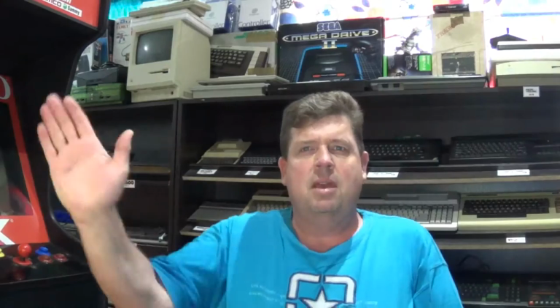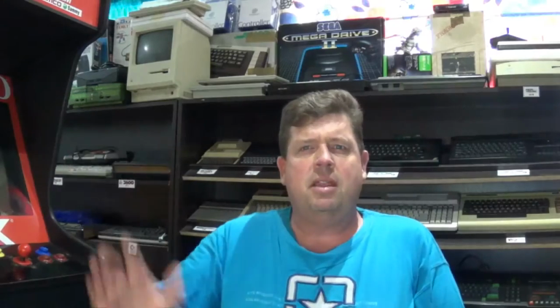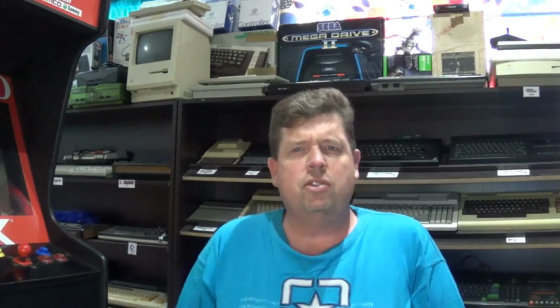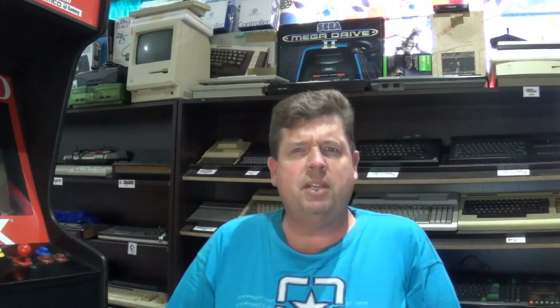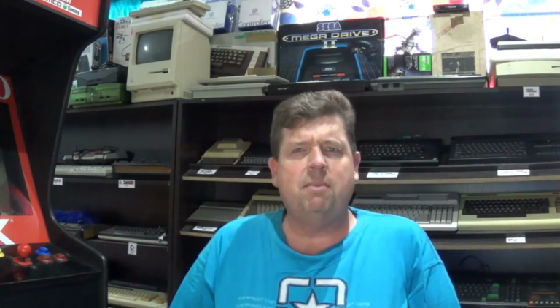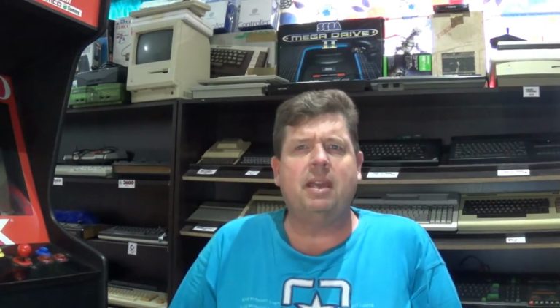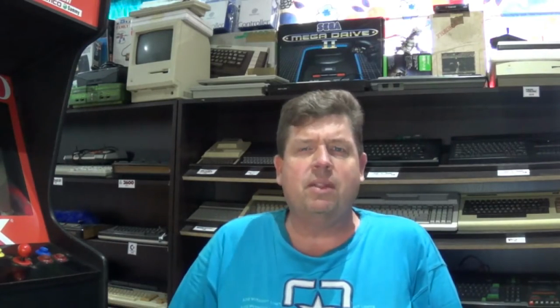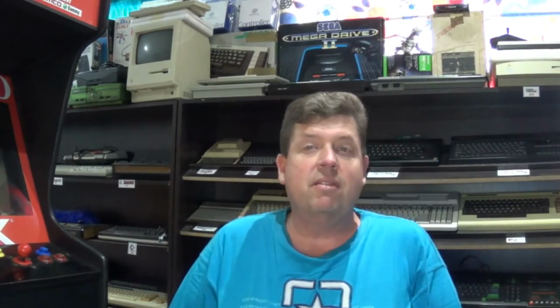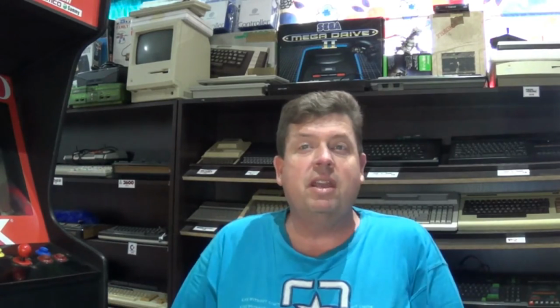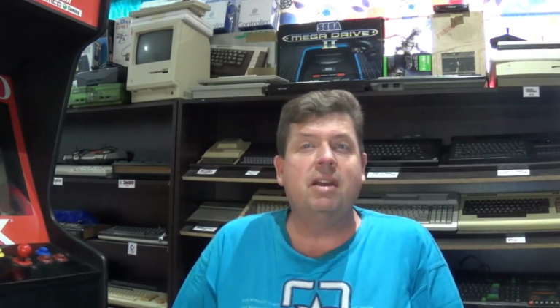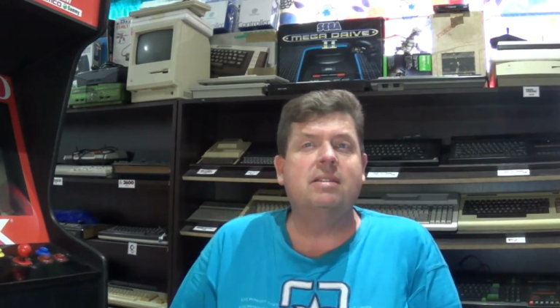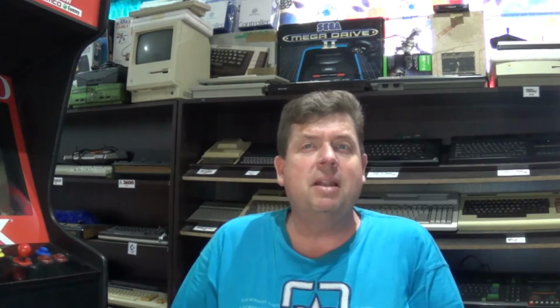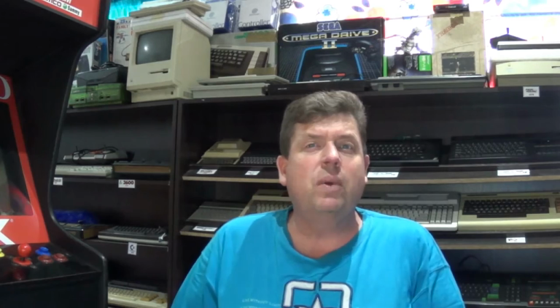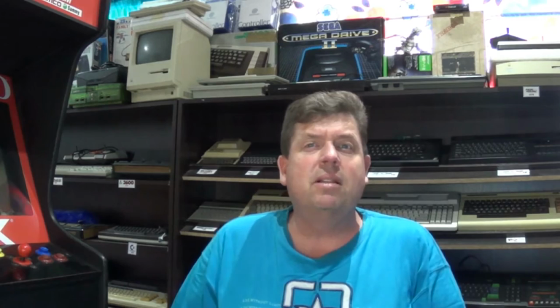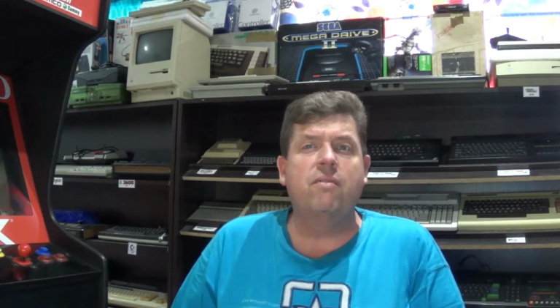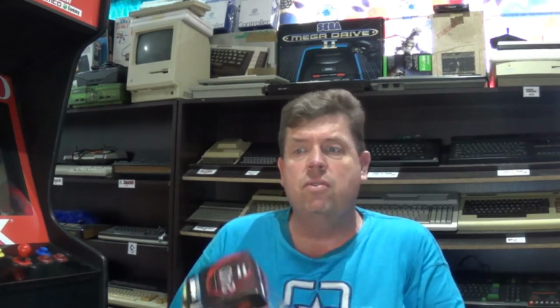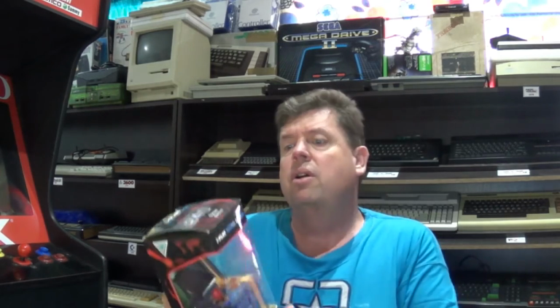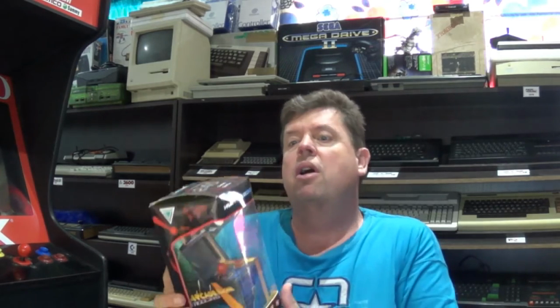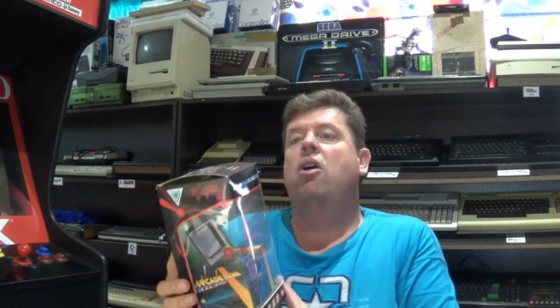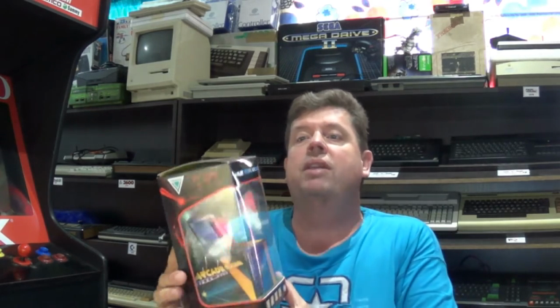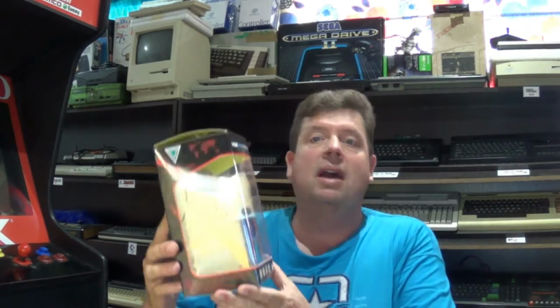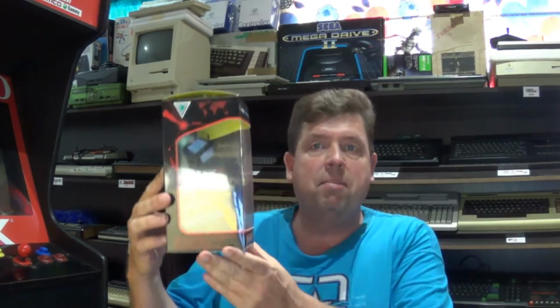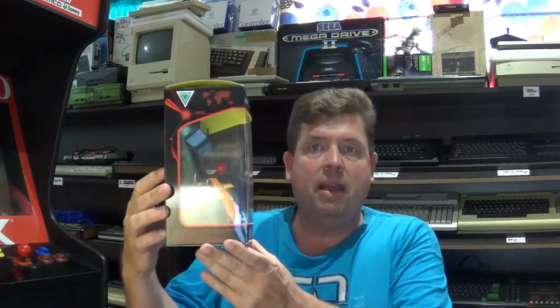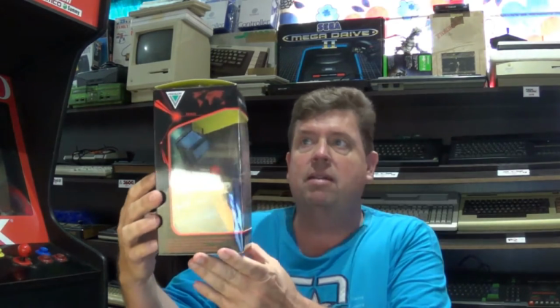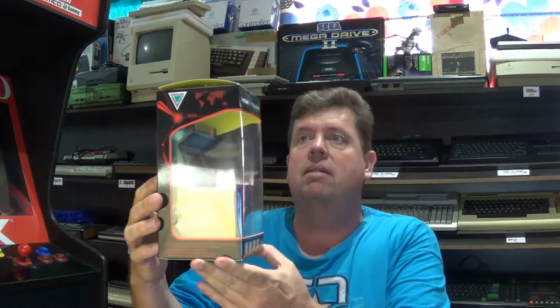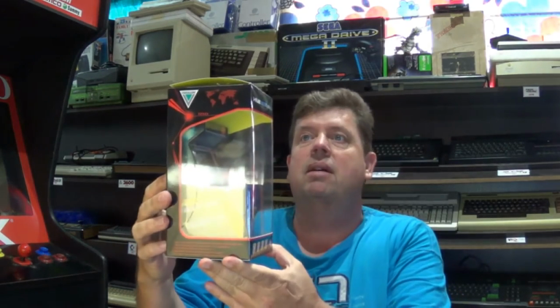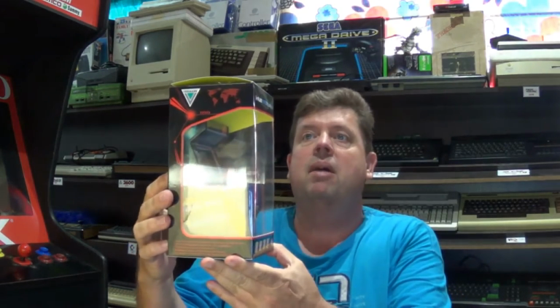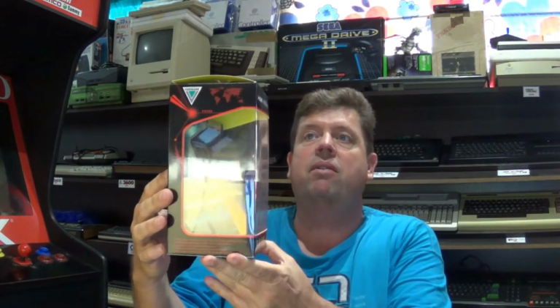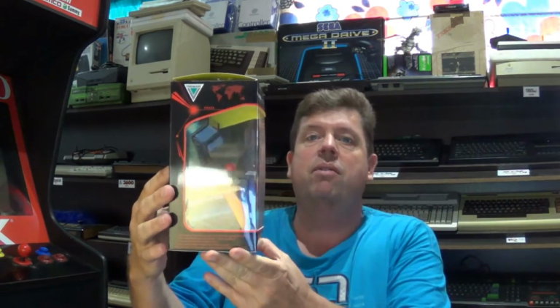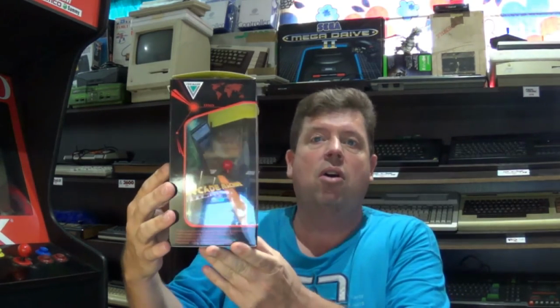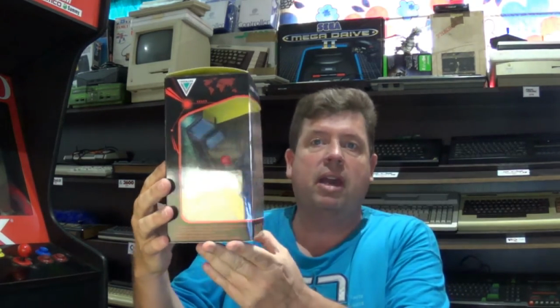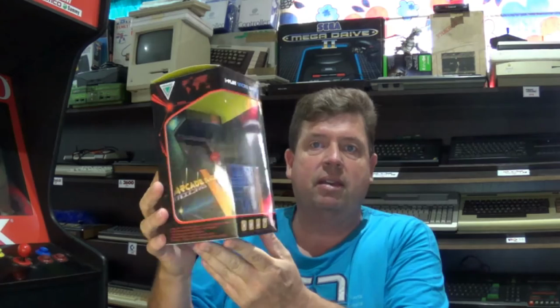Hi there YouTube, Big G back again with another video and this time a quick little review of the iPlay Micro Arcade.